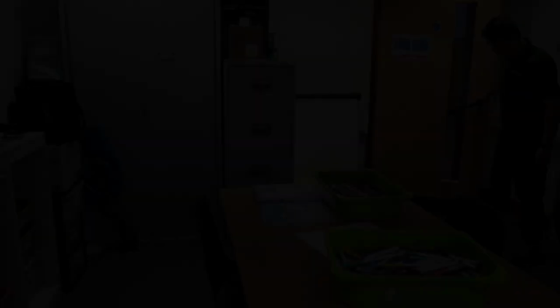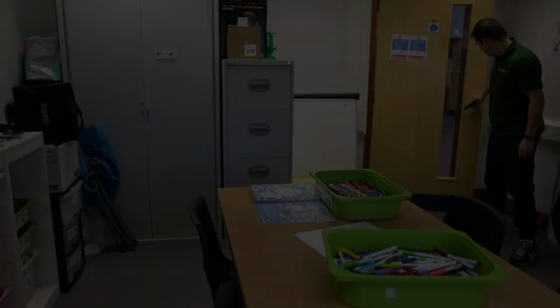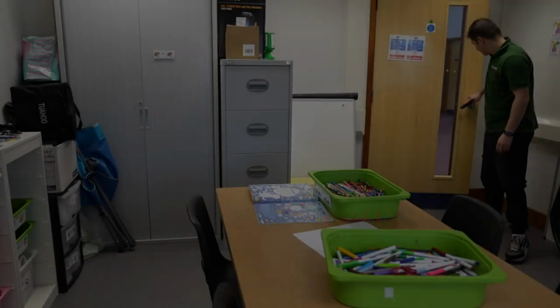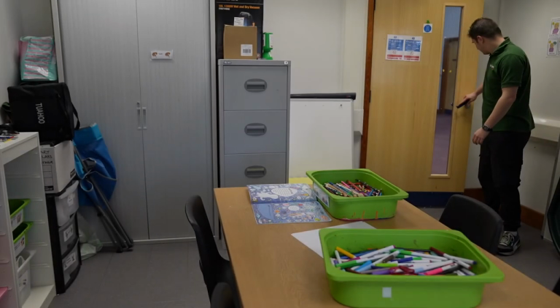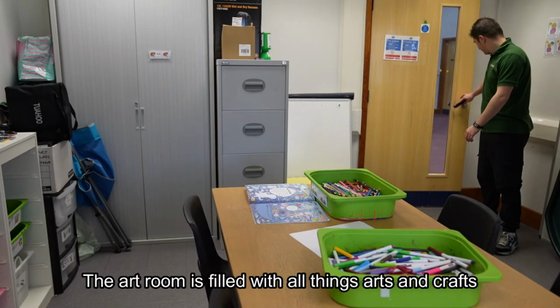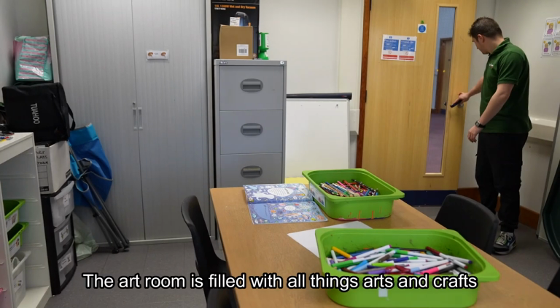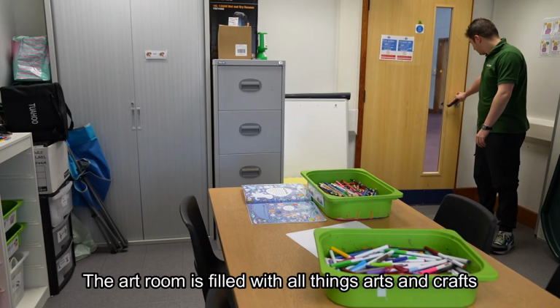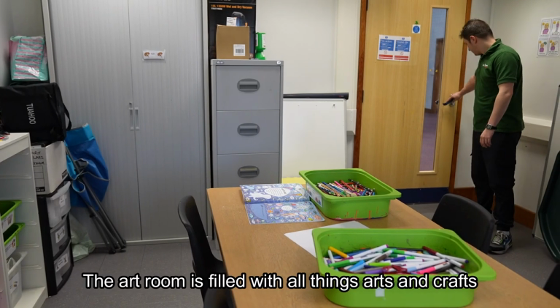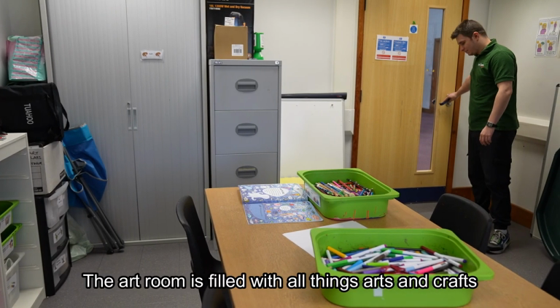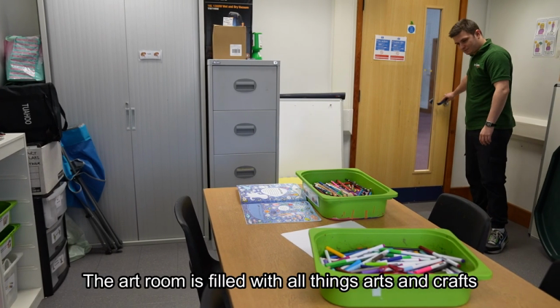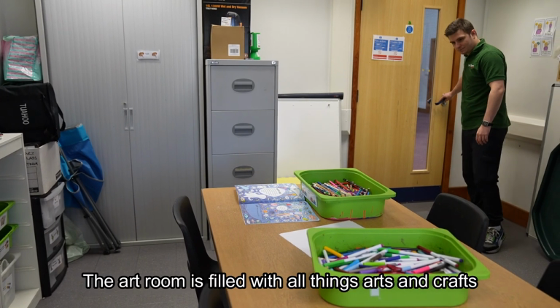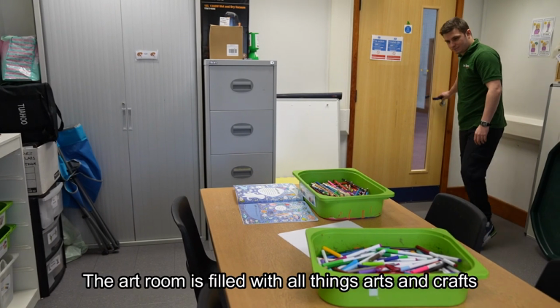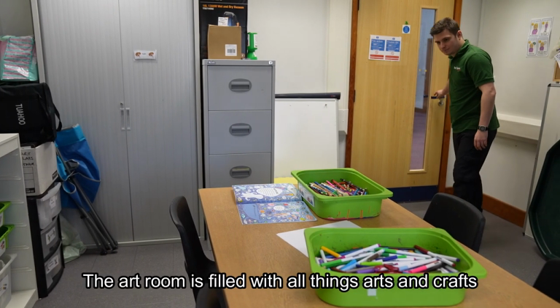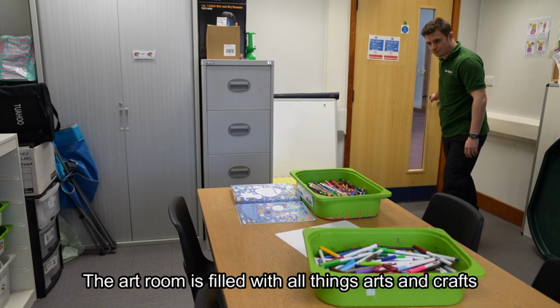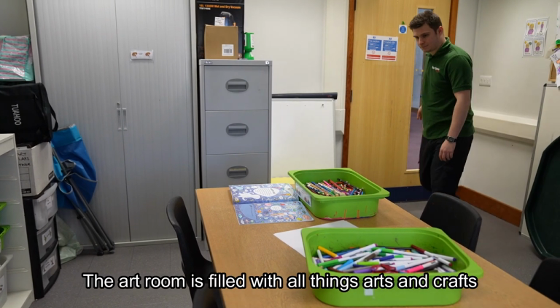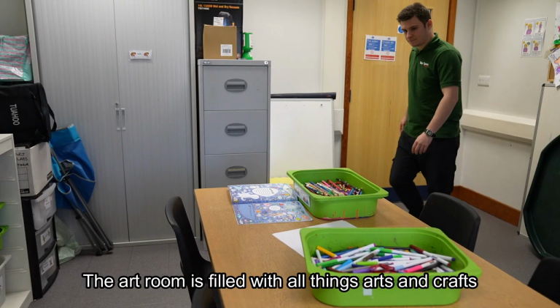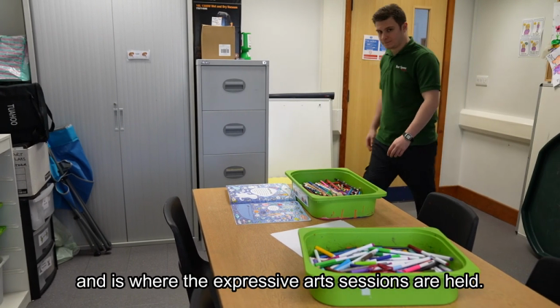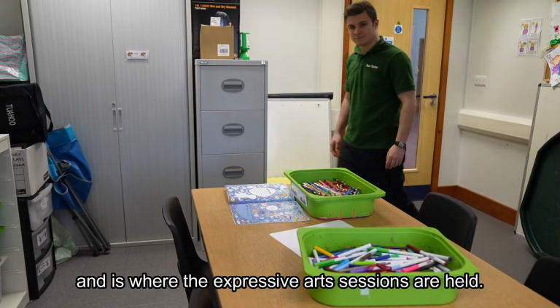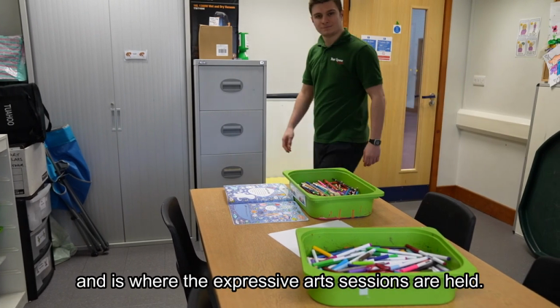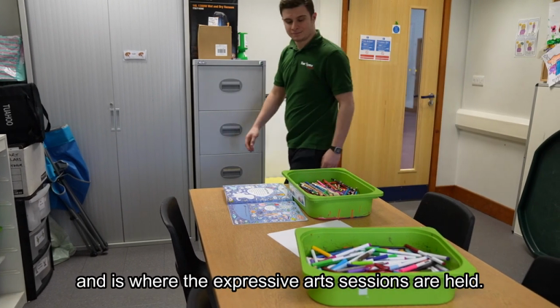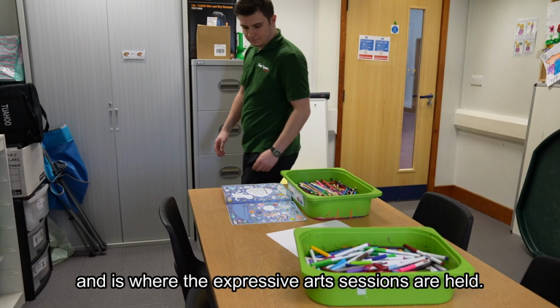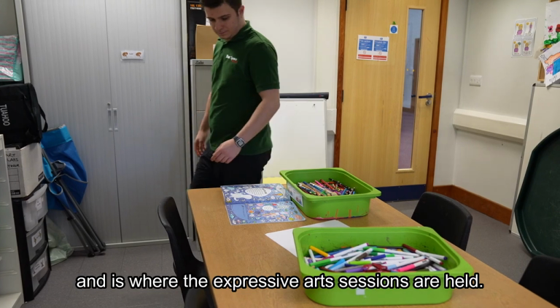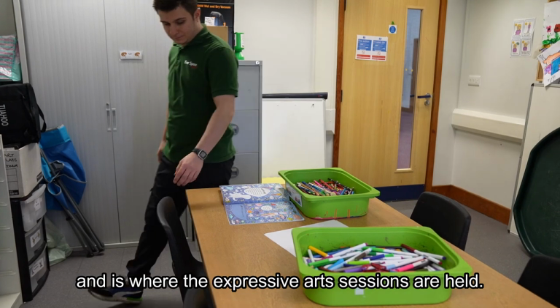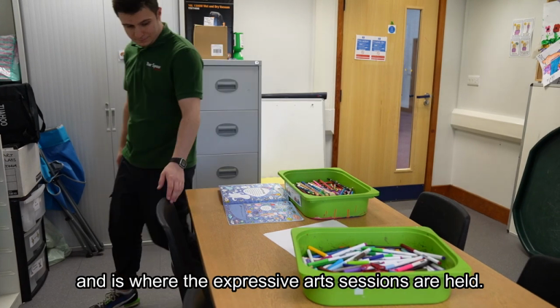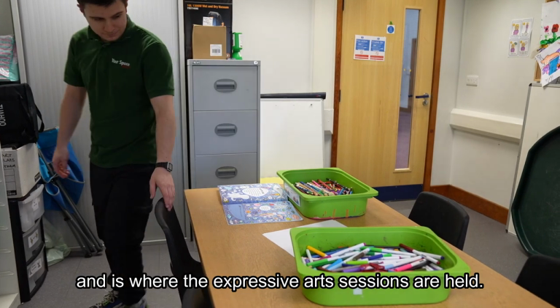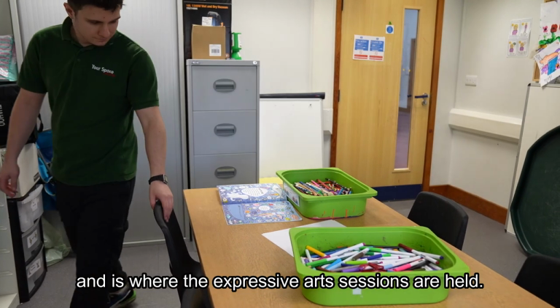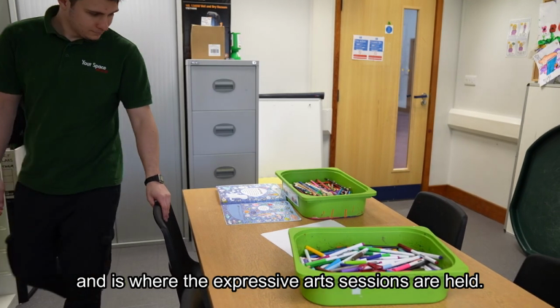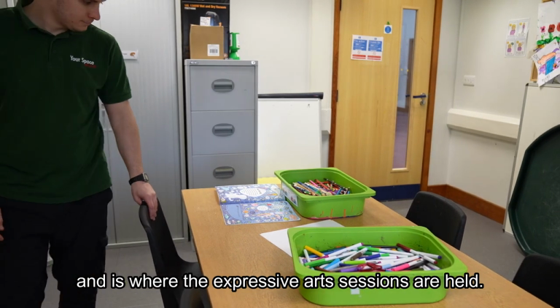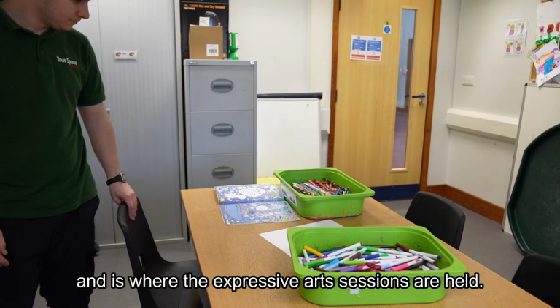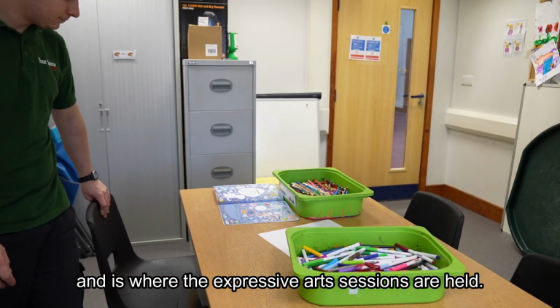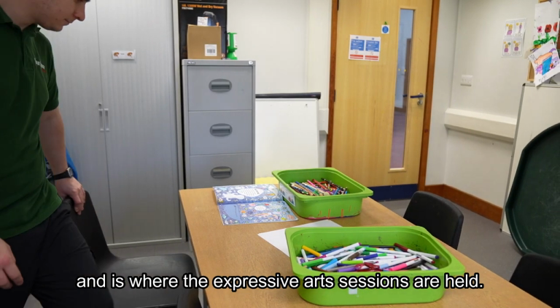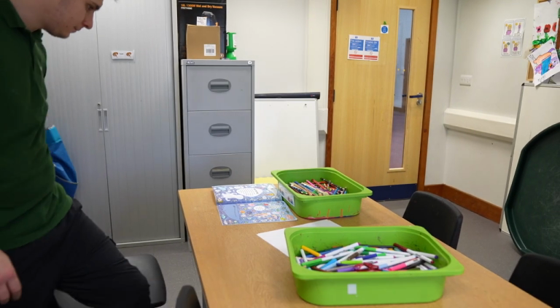The art room is filled with all things arts and crafts and is where the expressive art sessions are held.